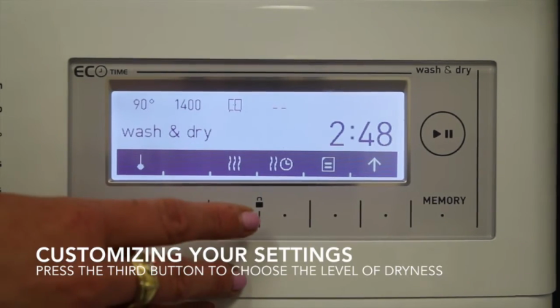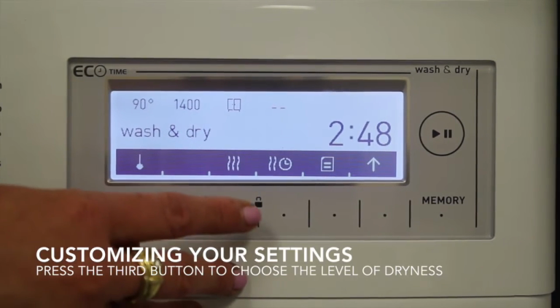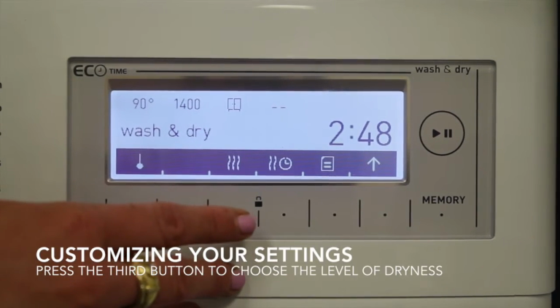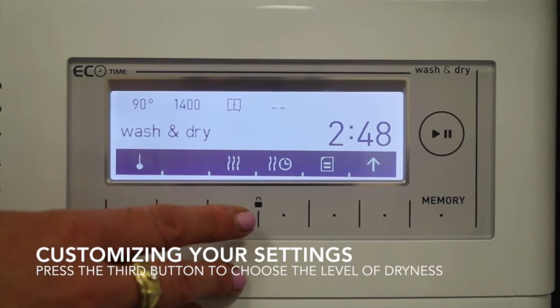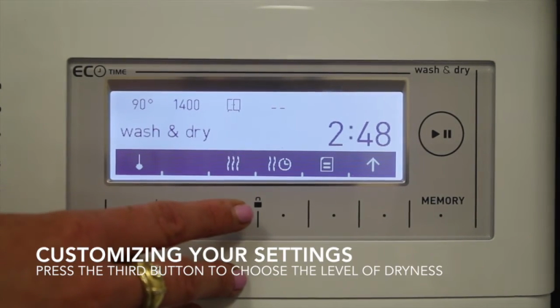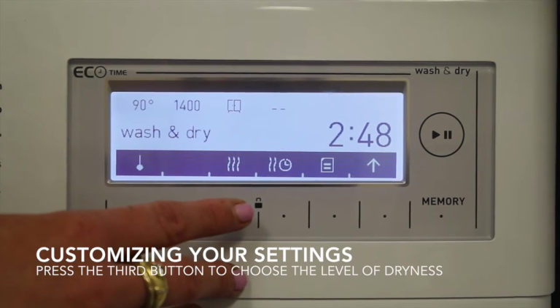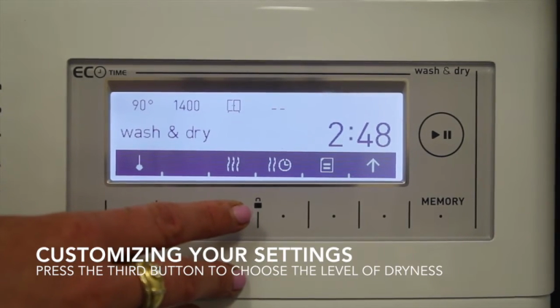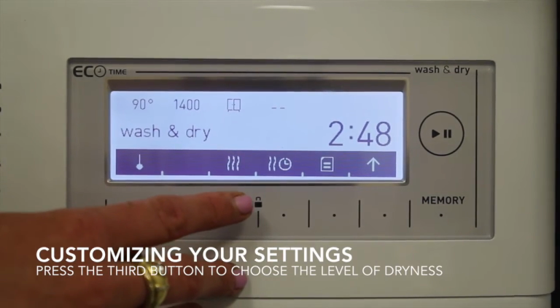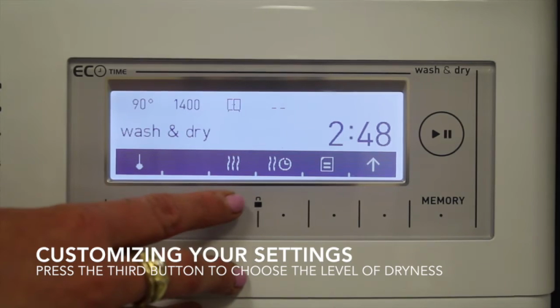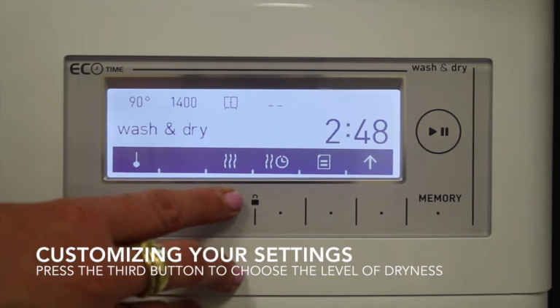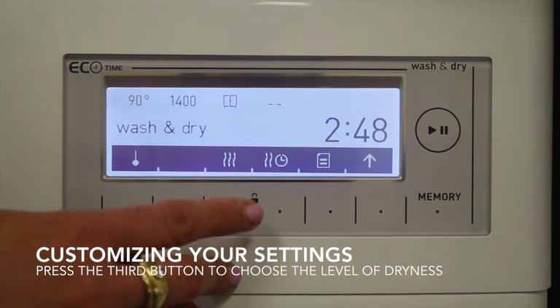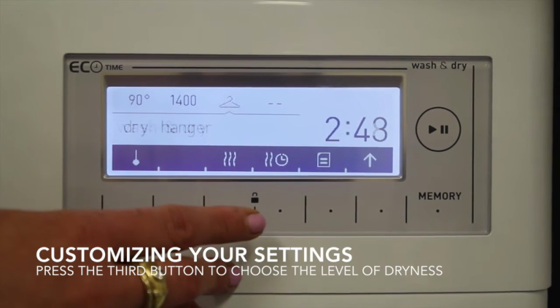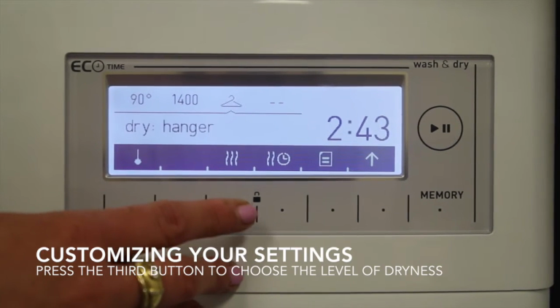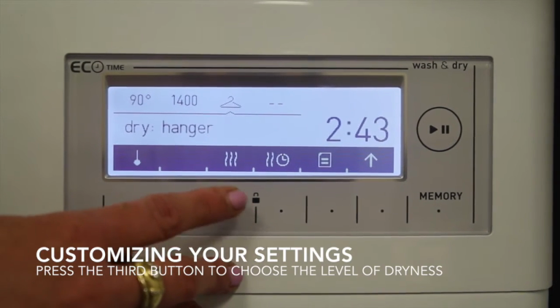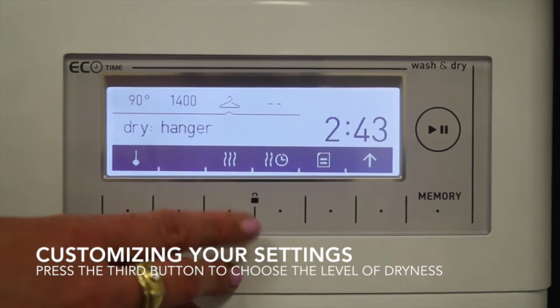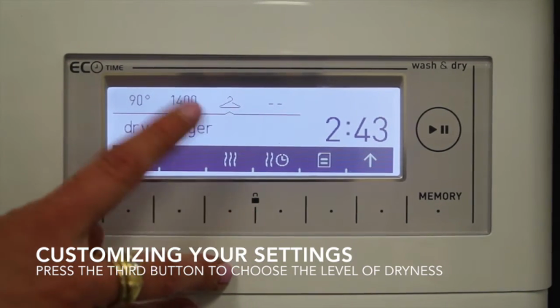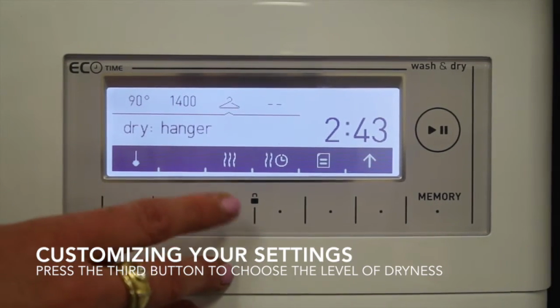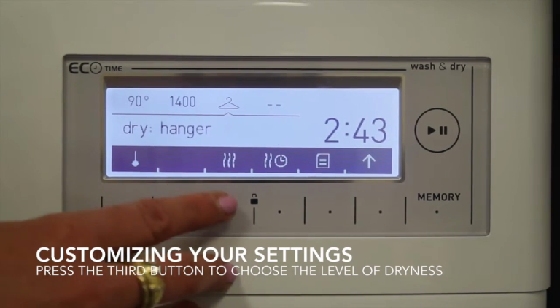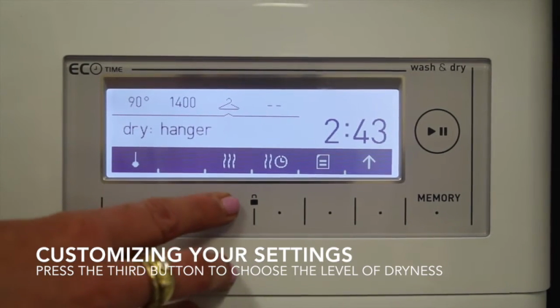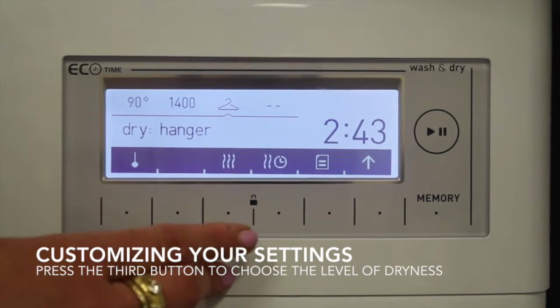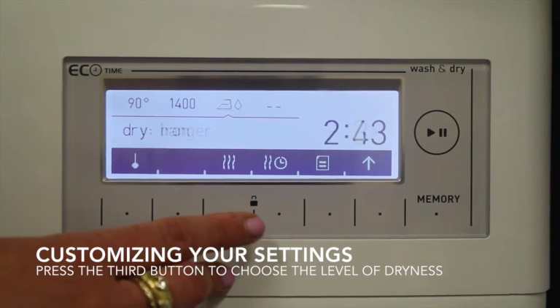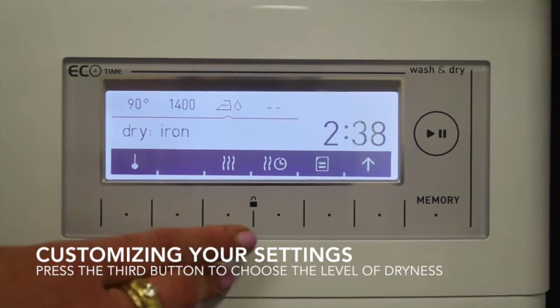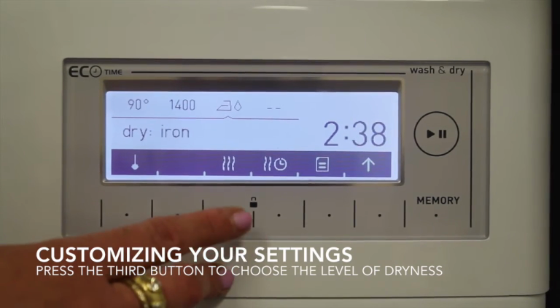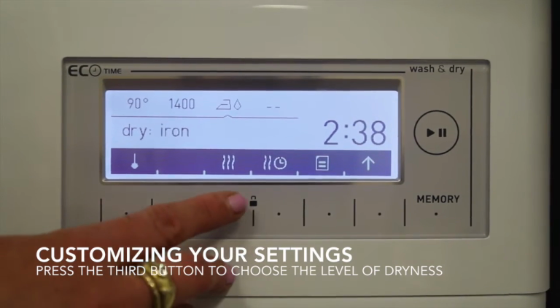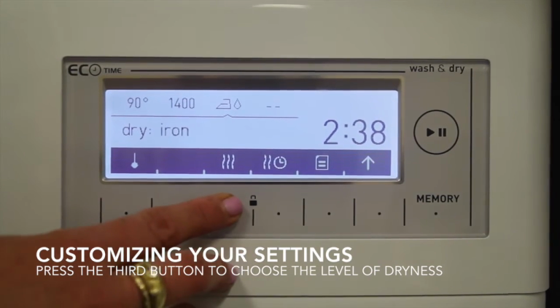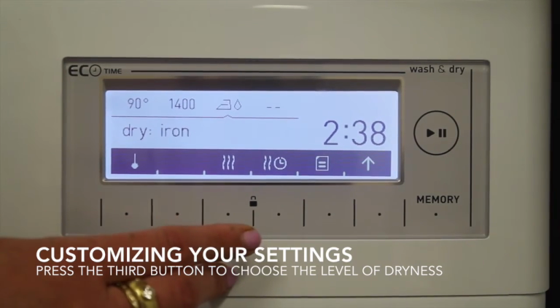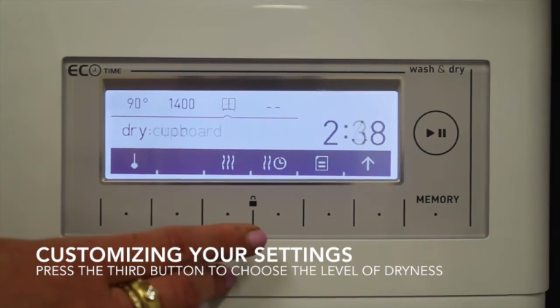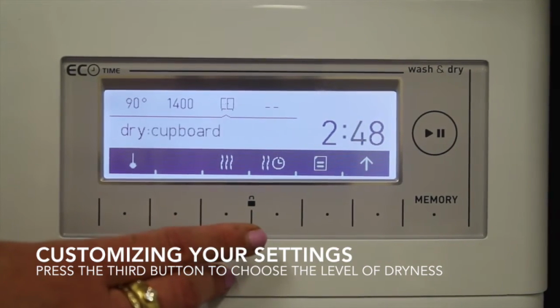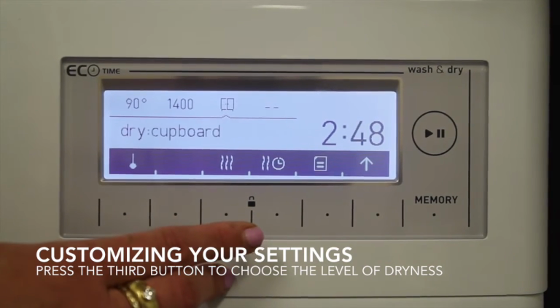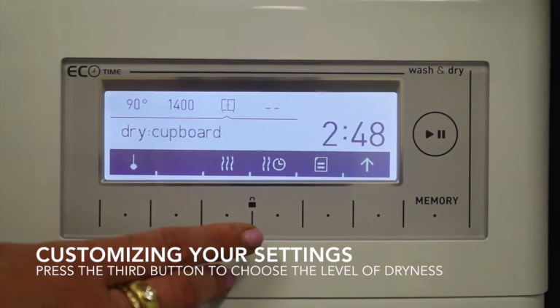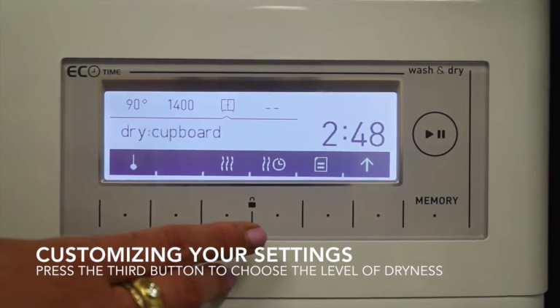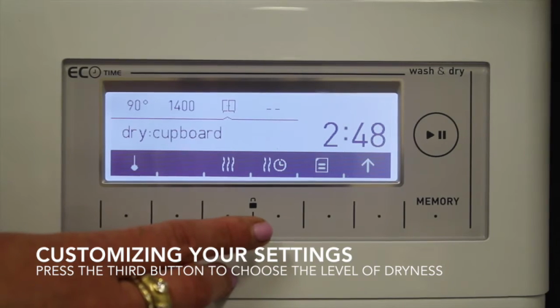You can customize the dryer, or how dry you want your clothes — so hanger dry, iron dry, or cover dry.